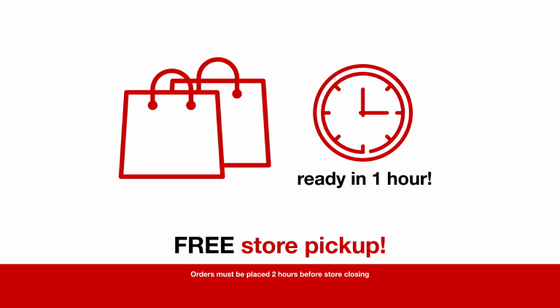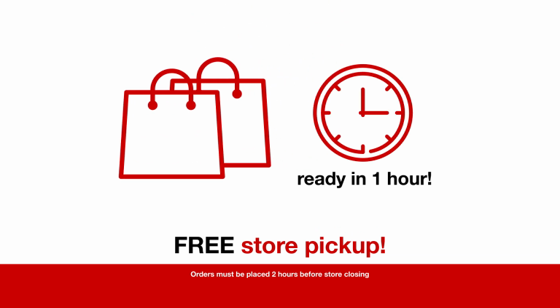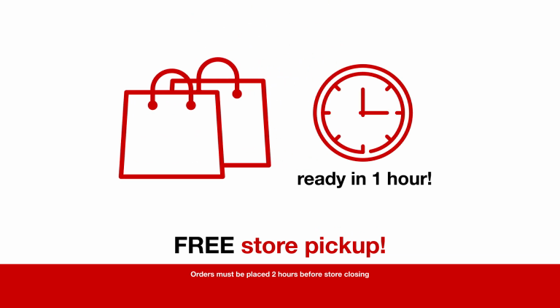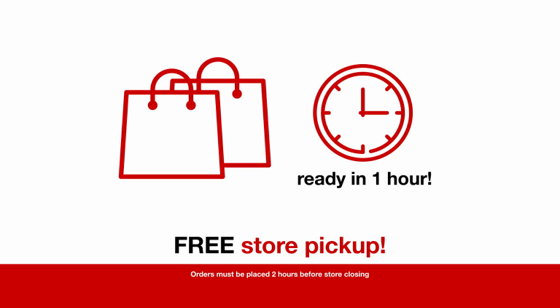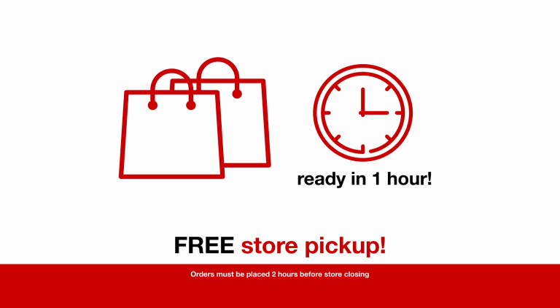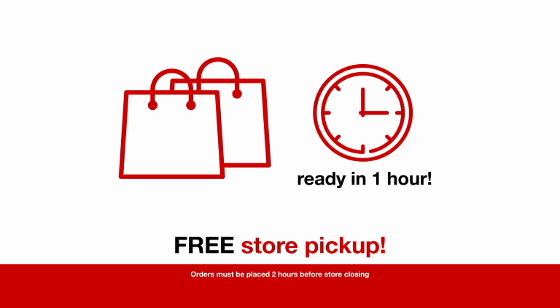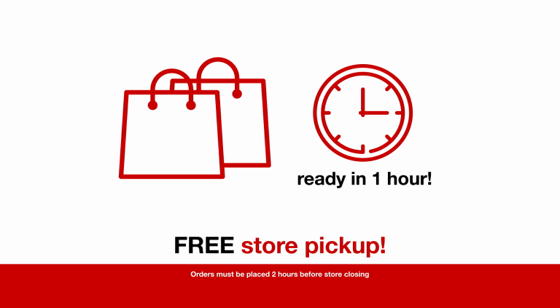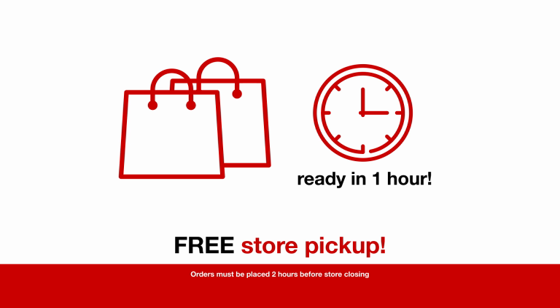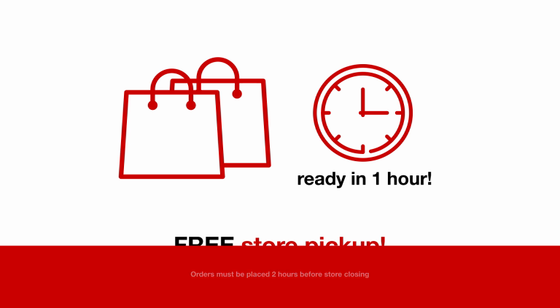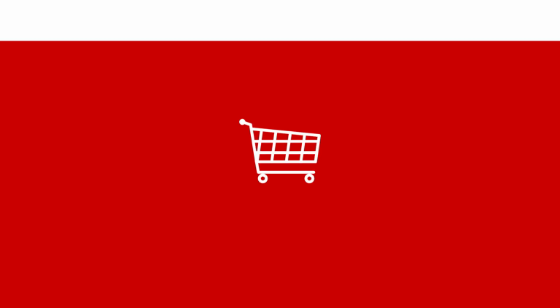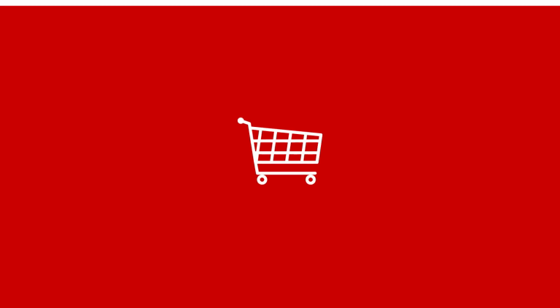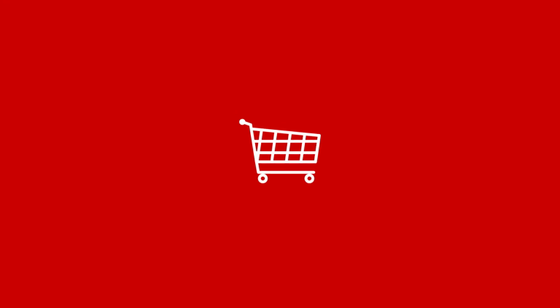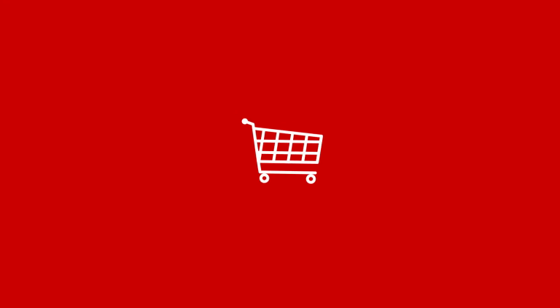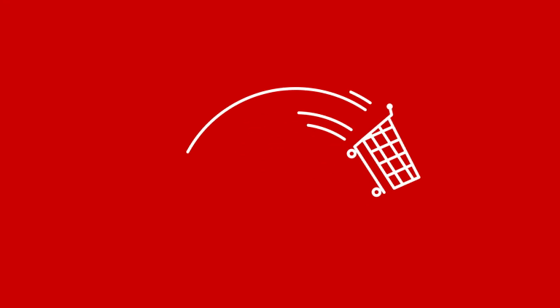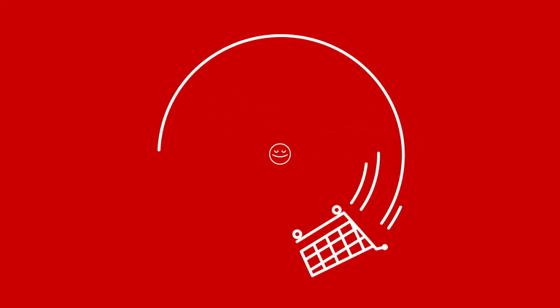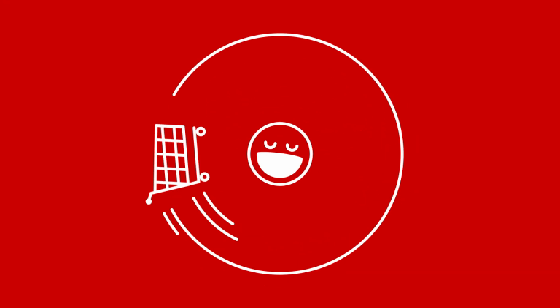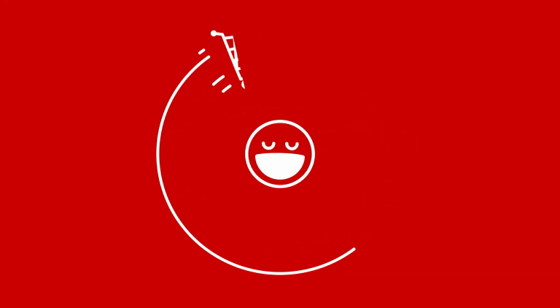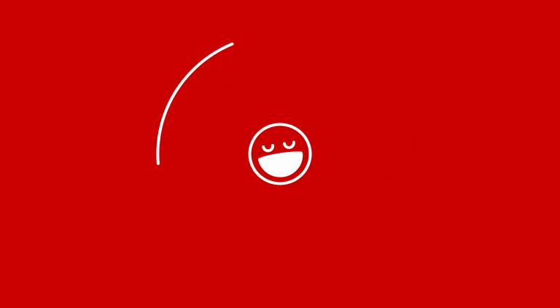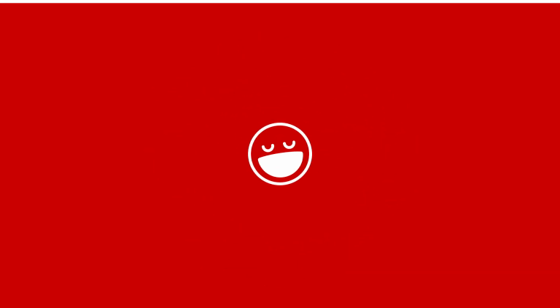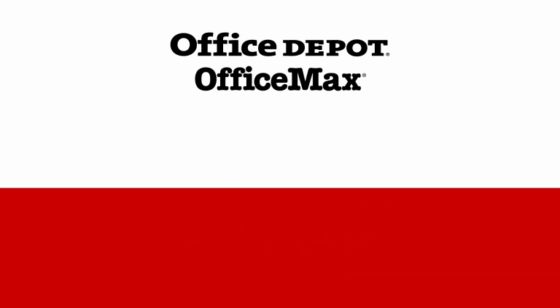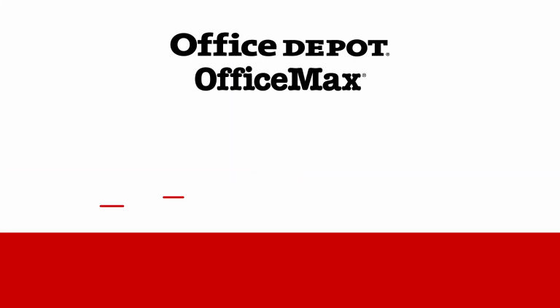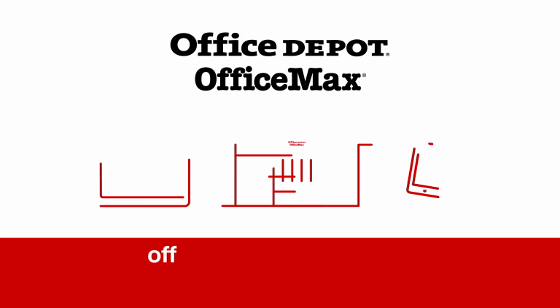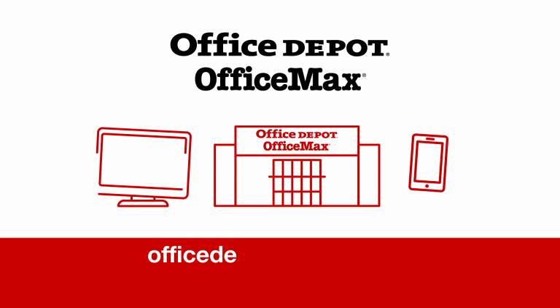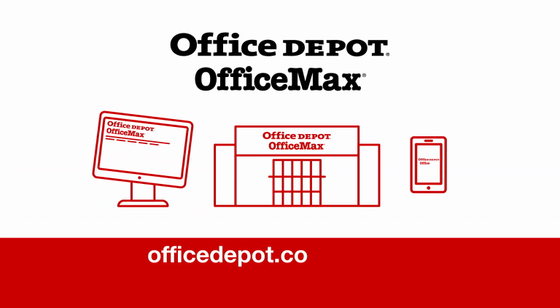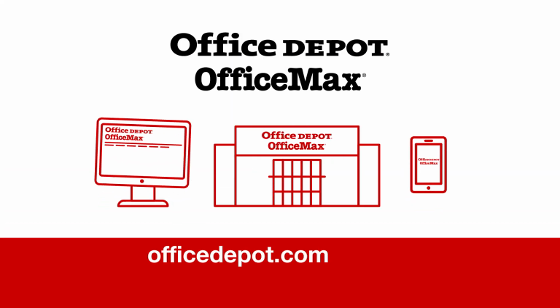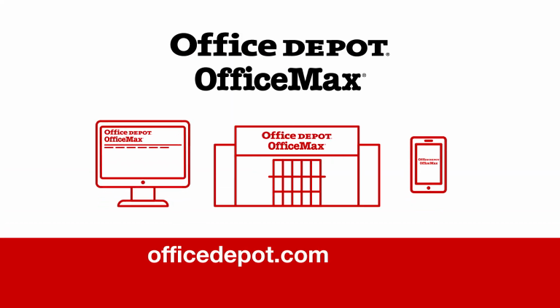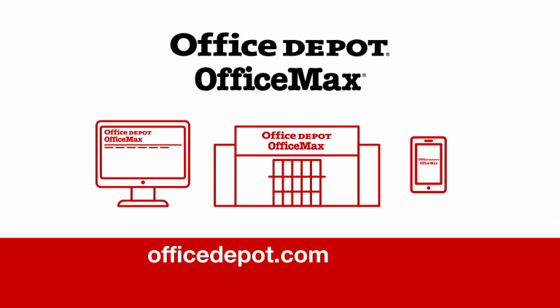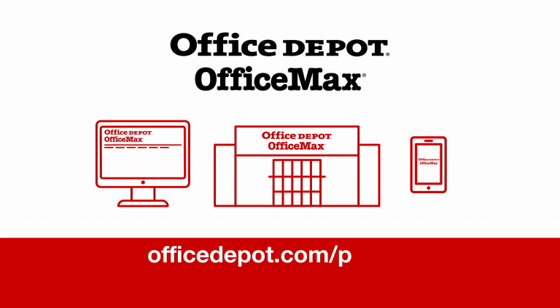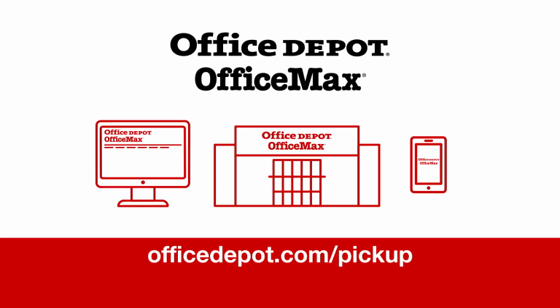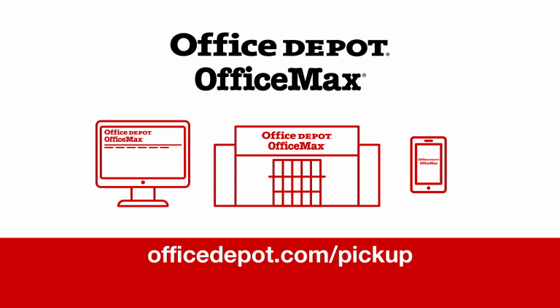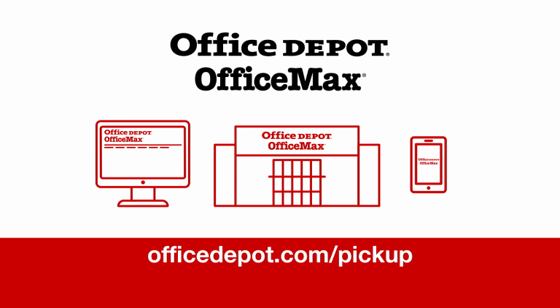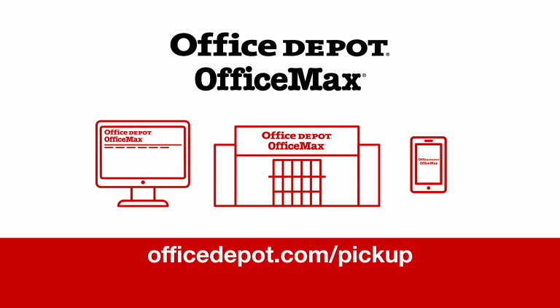Or whenever it's convenient. Now that's effortless, seamless shopping. Visit officedepot.com/pickup to learn more.